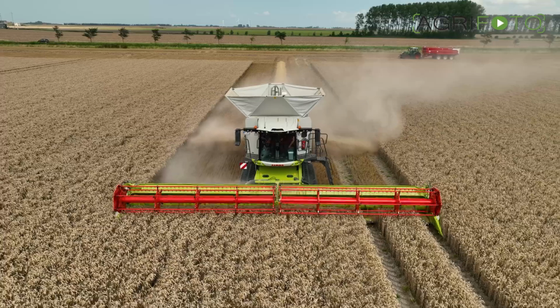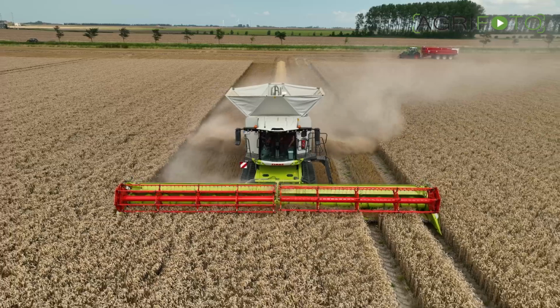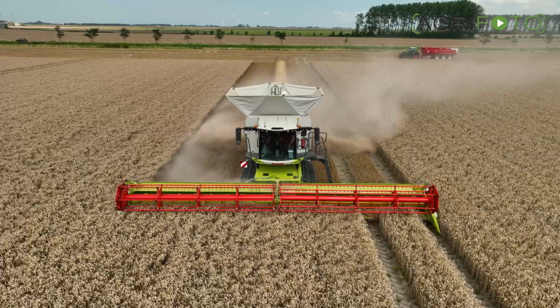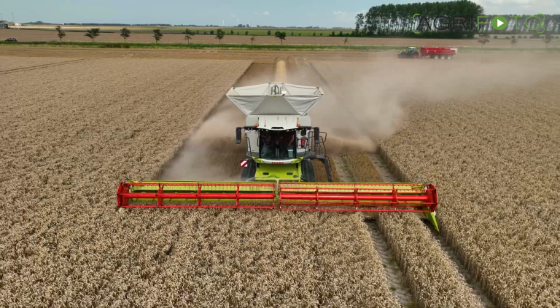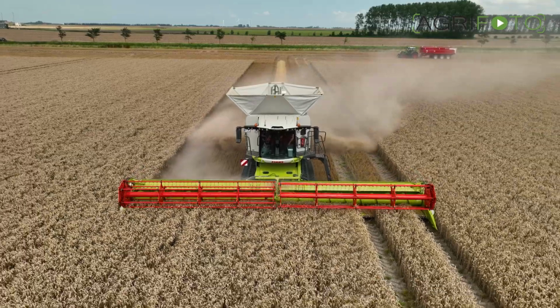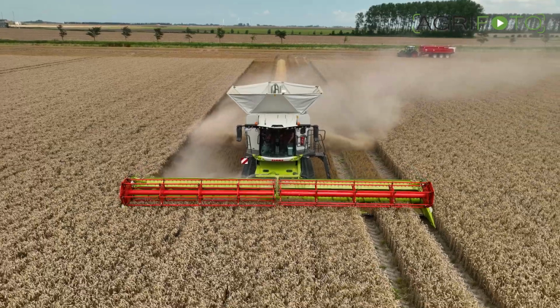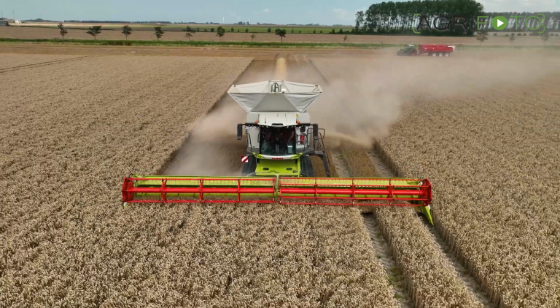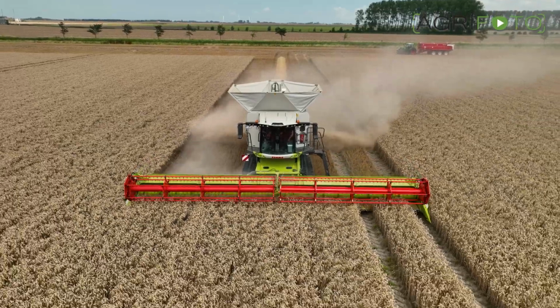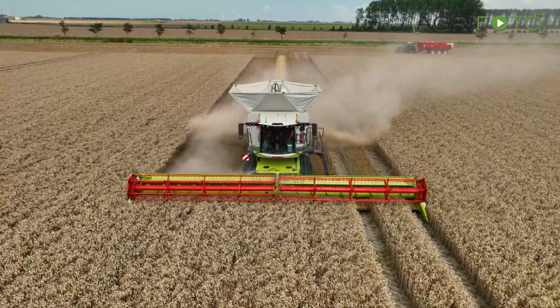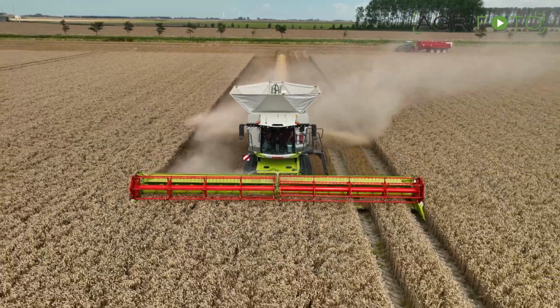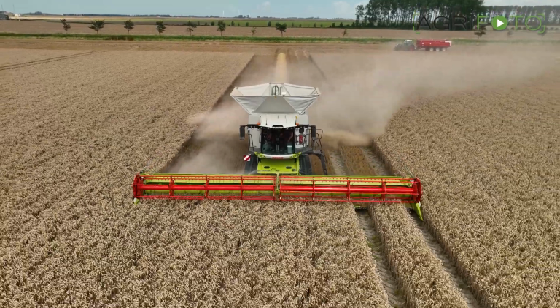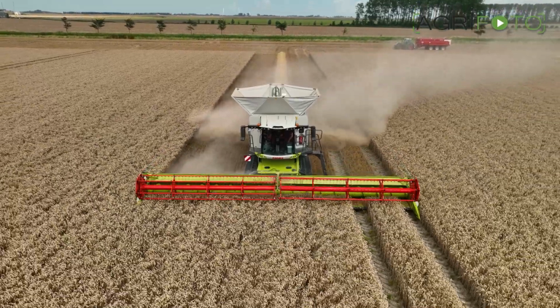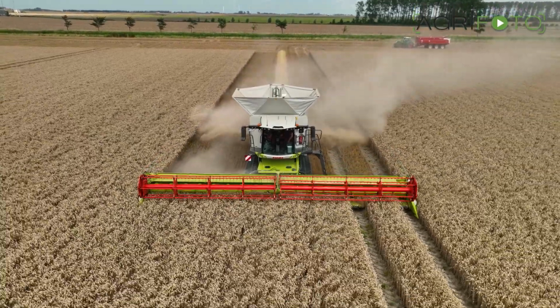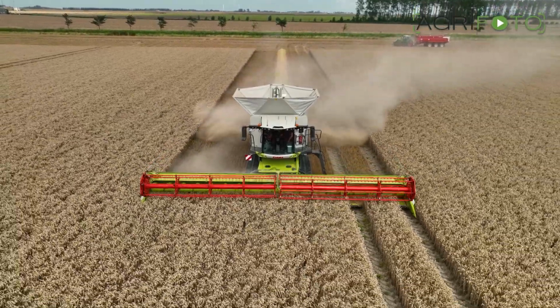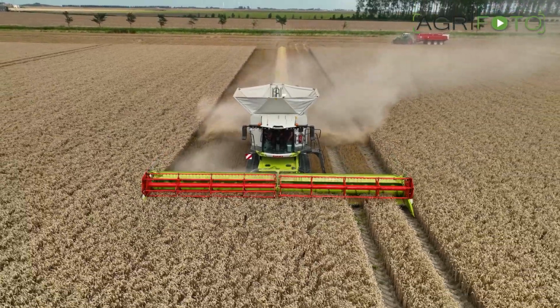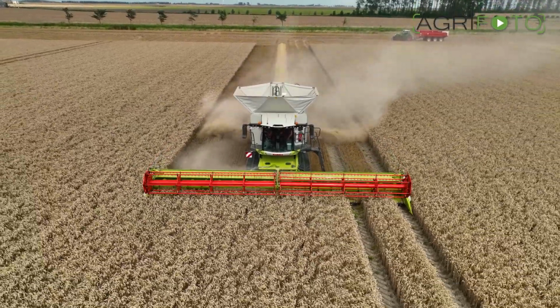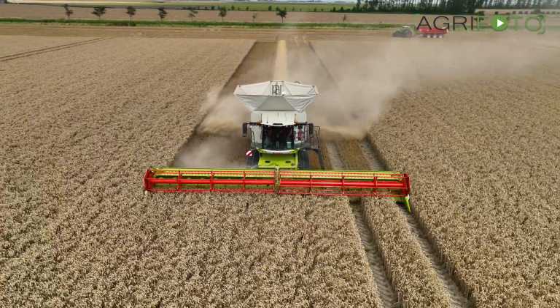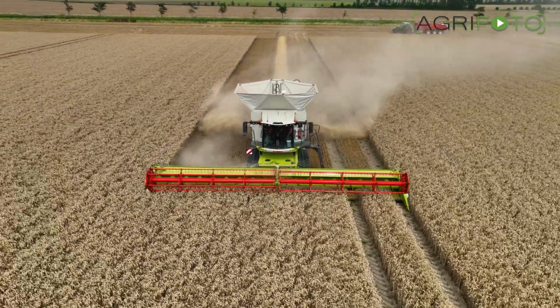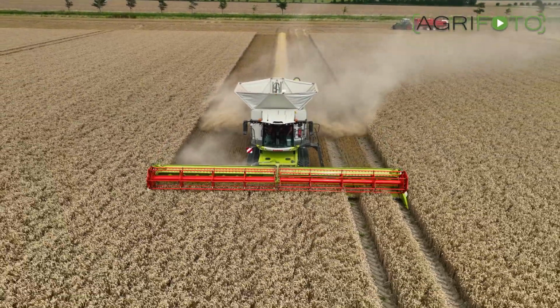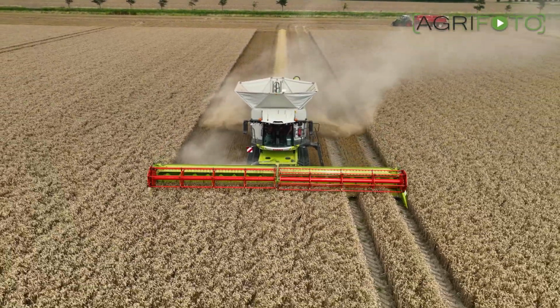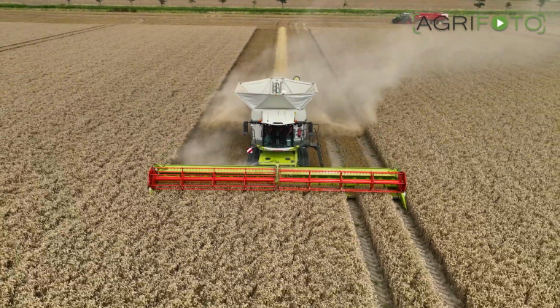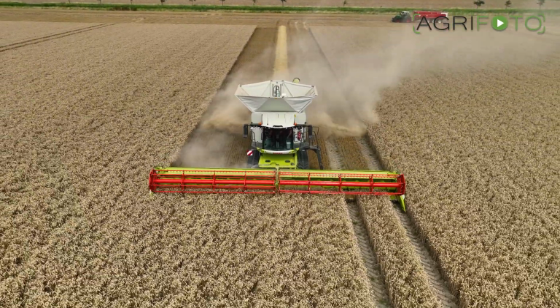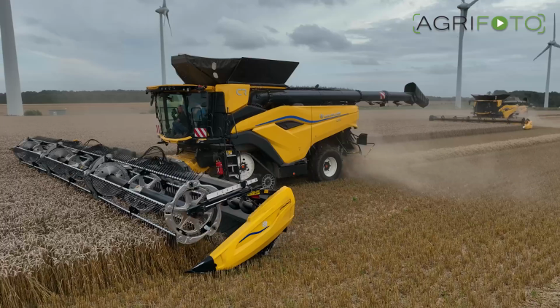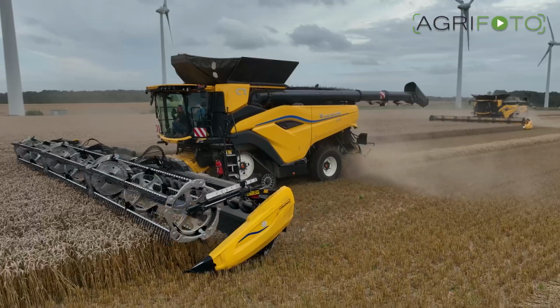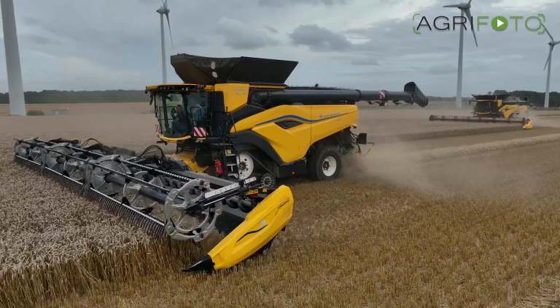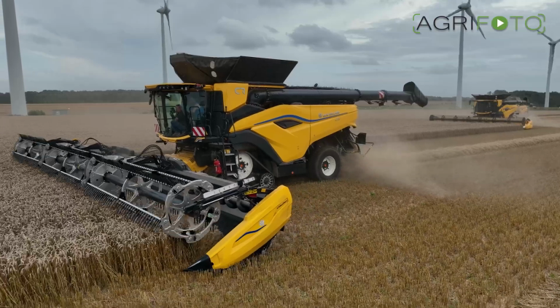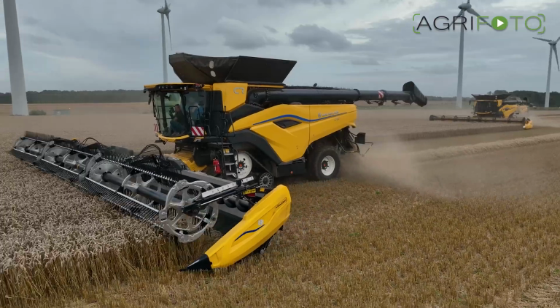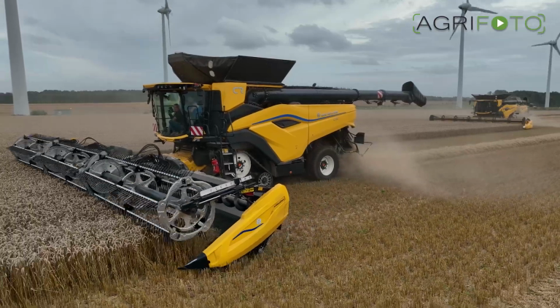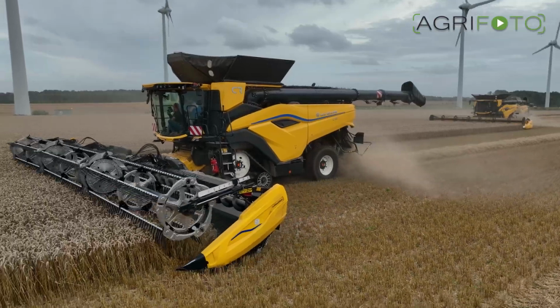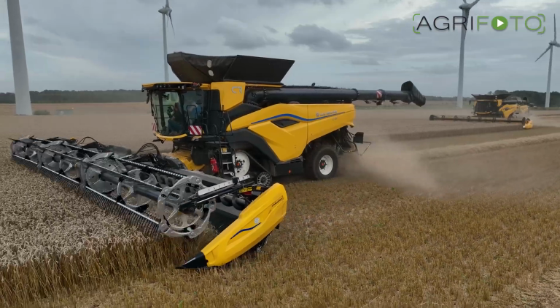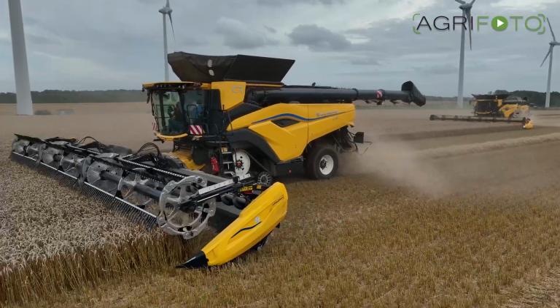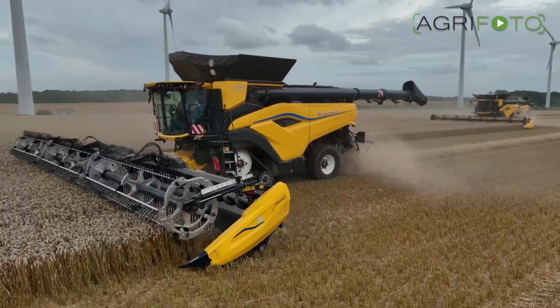Over the summer, we showed you the latest combine harvester offerings from Klaassen and New Holland. You can find links to these videos in the description below.